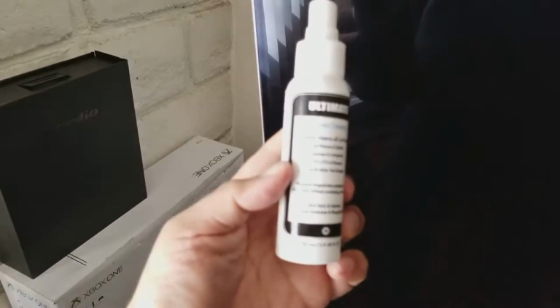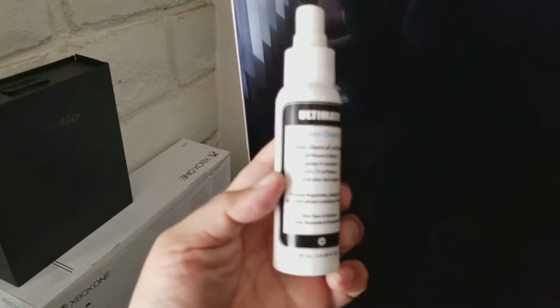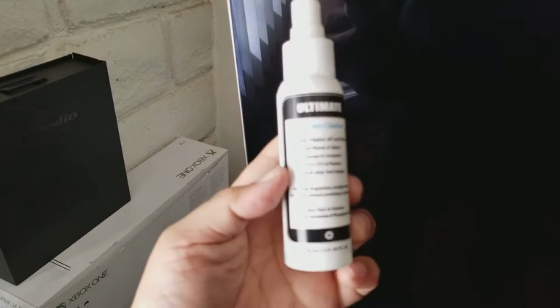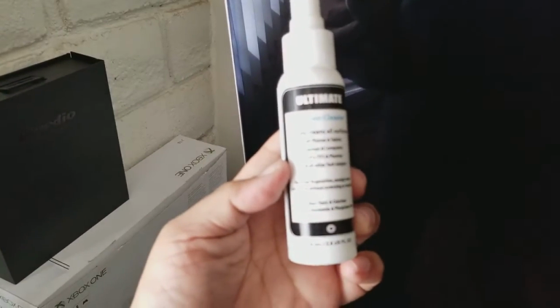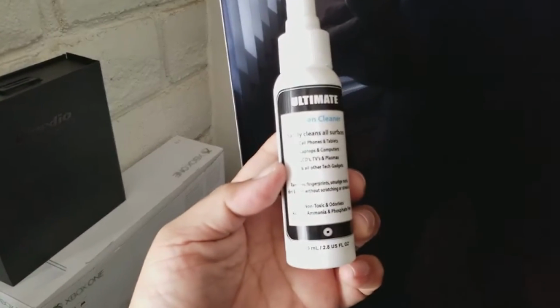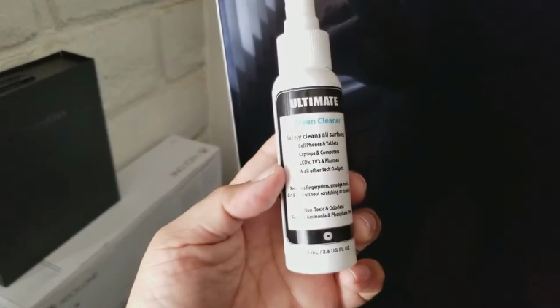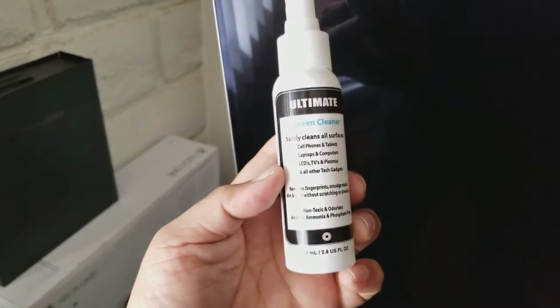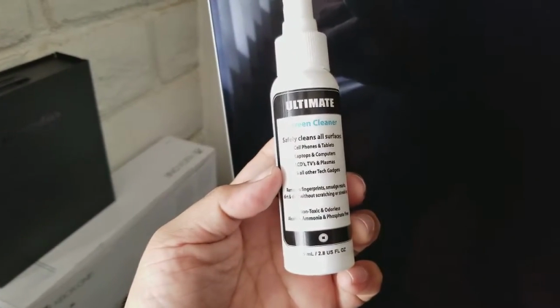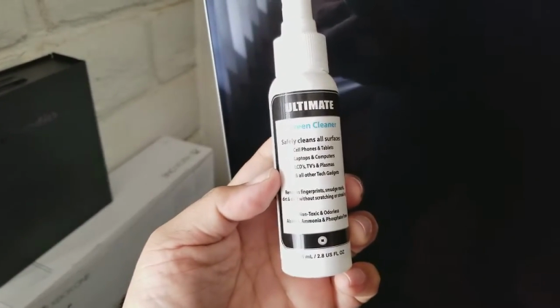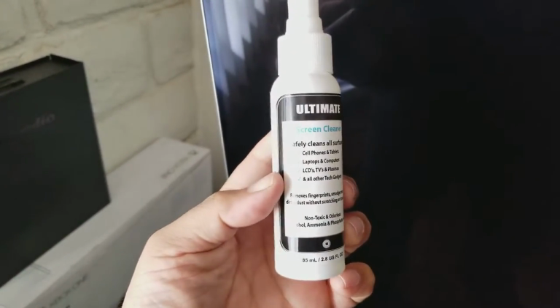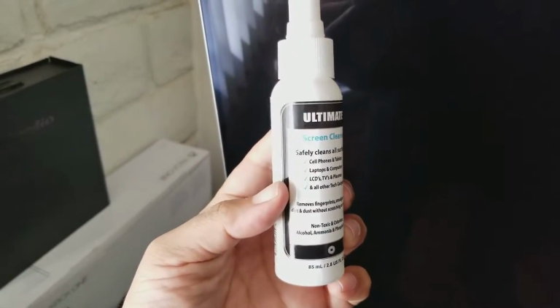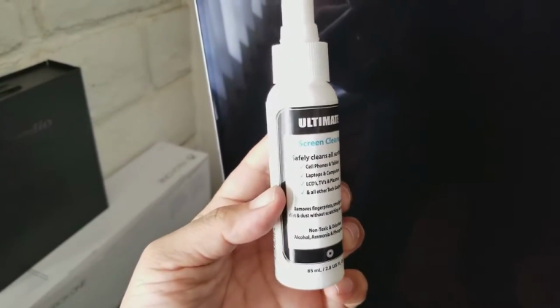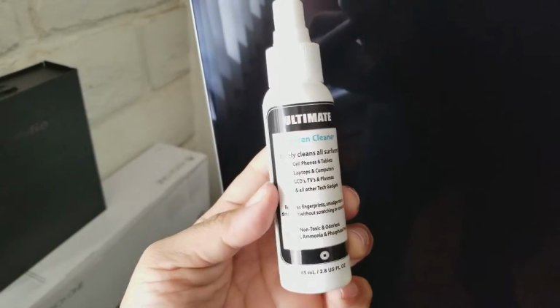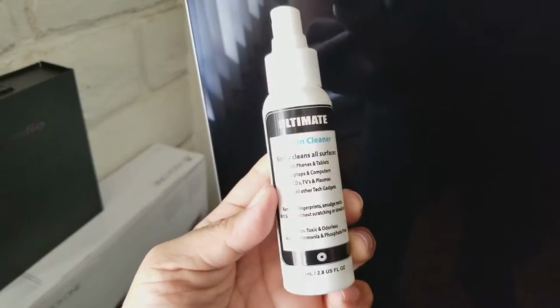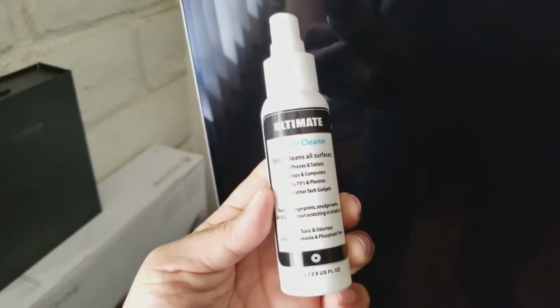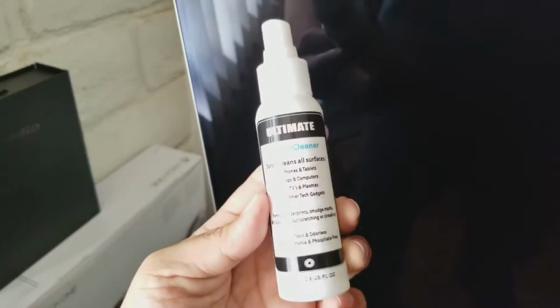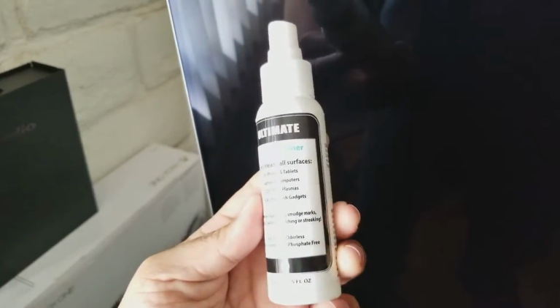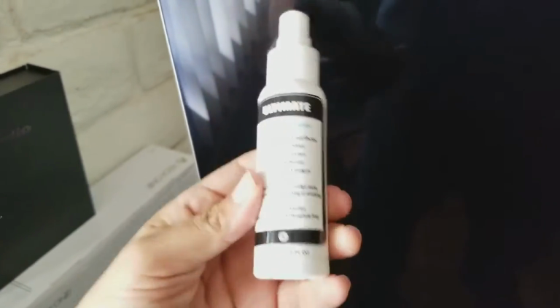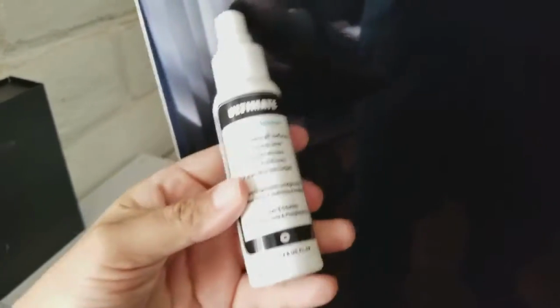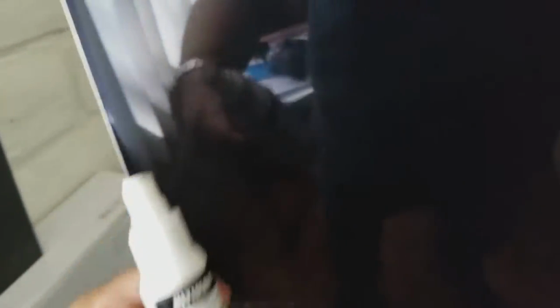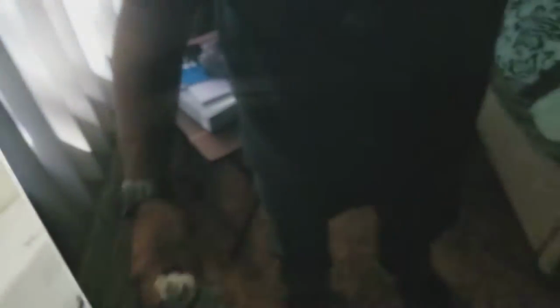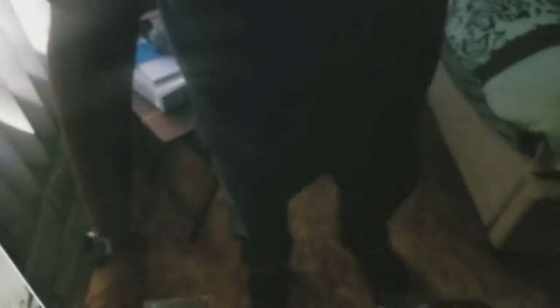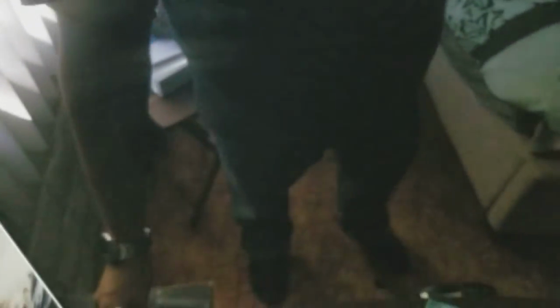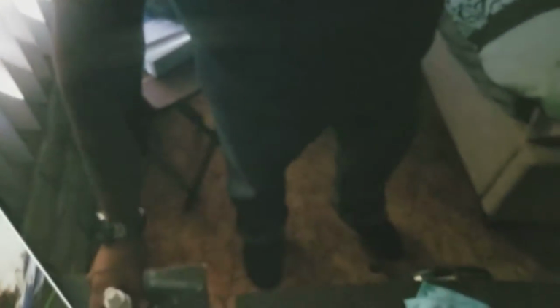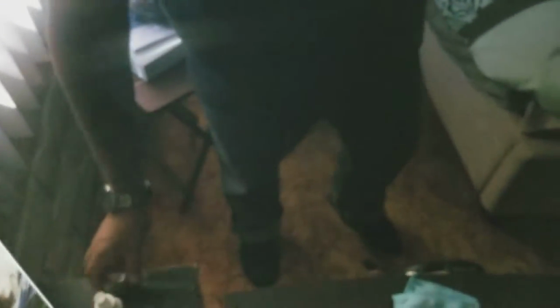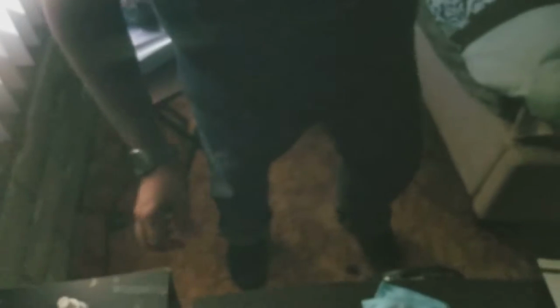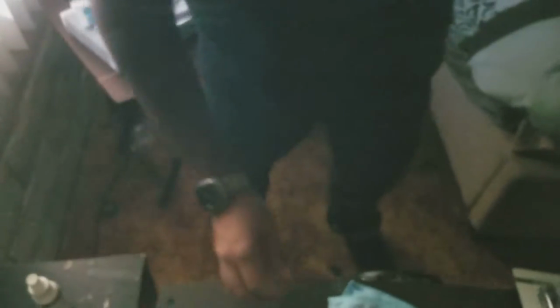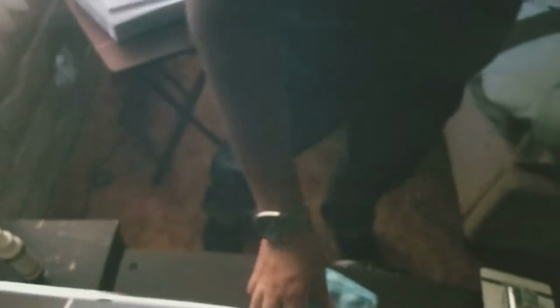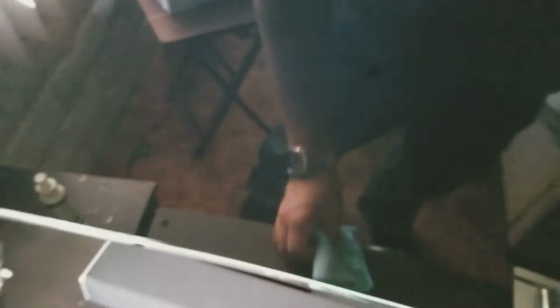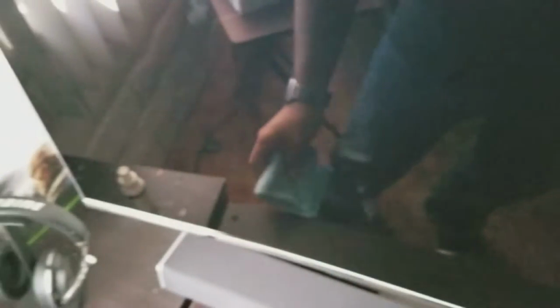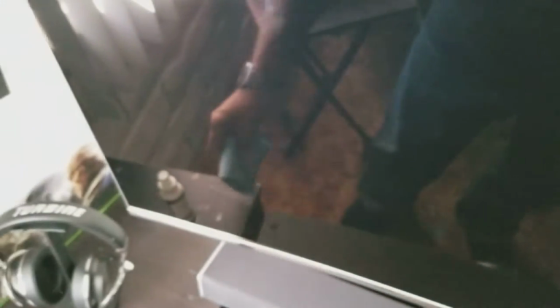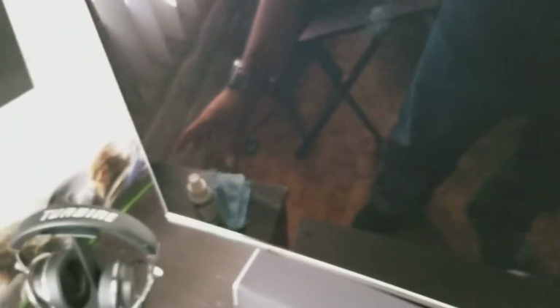This is it — screen cleaner, 10 bucks on Amazon.